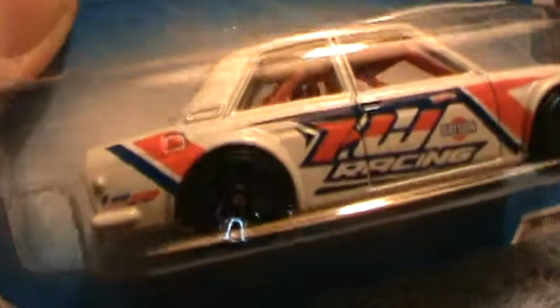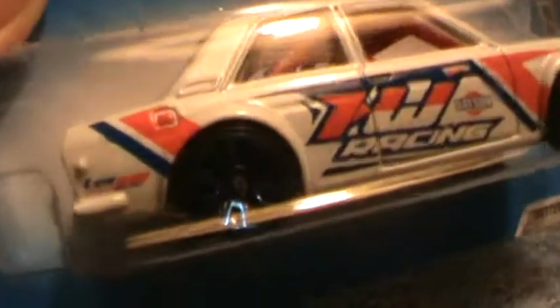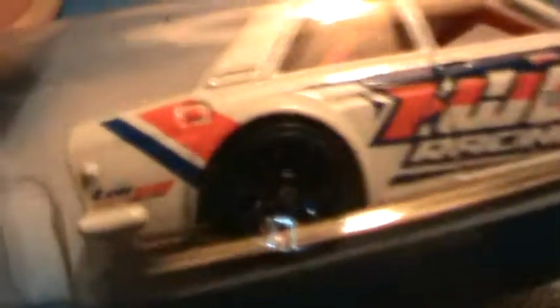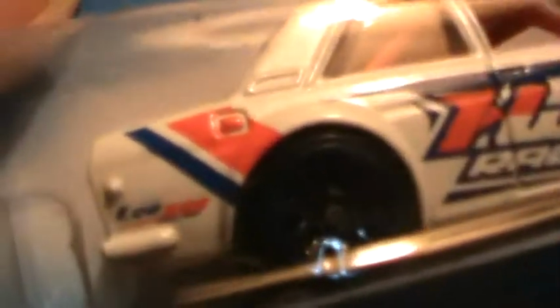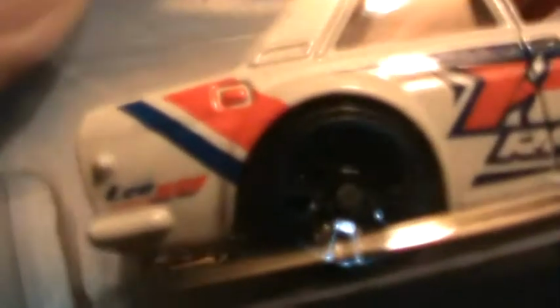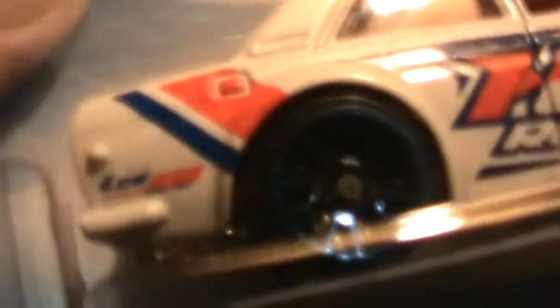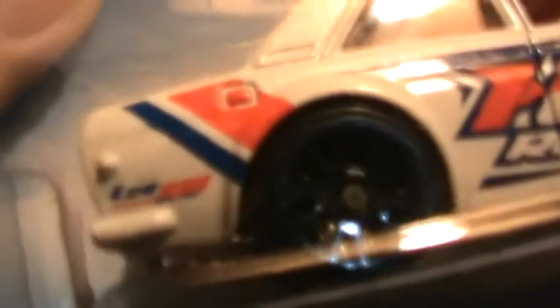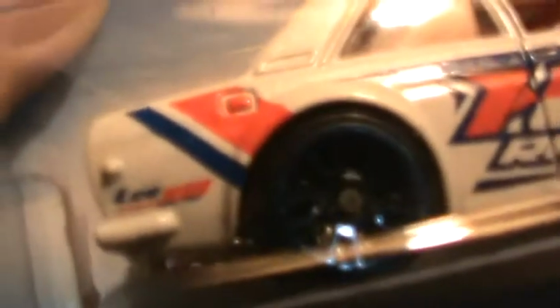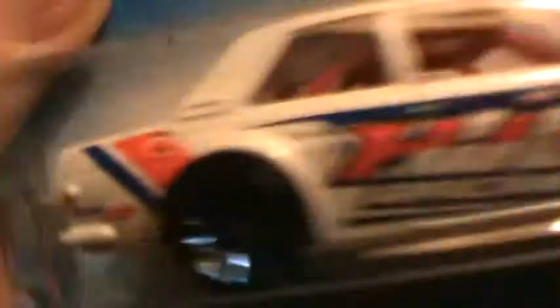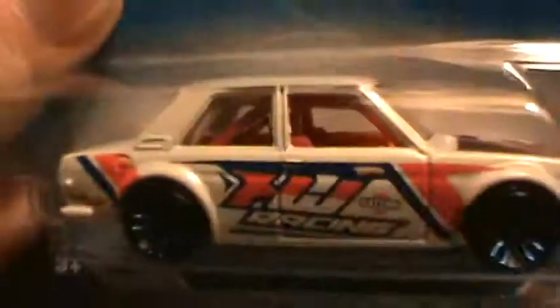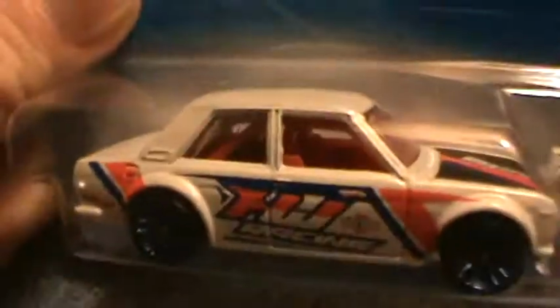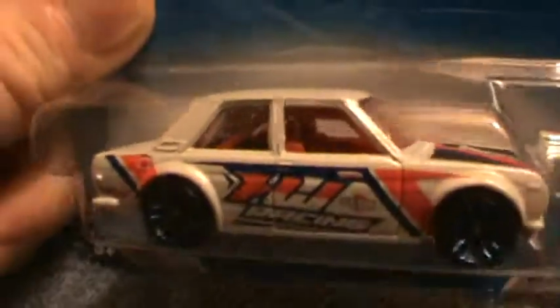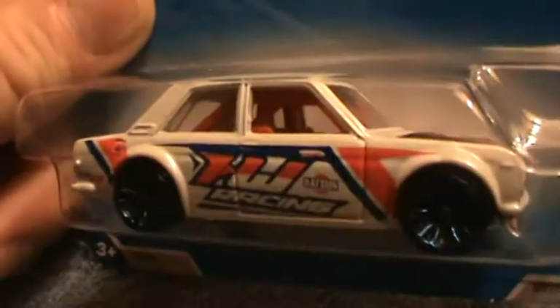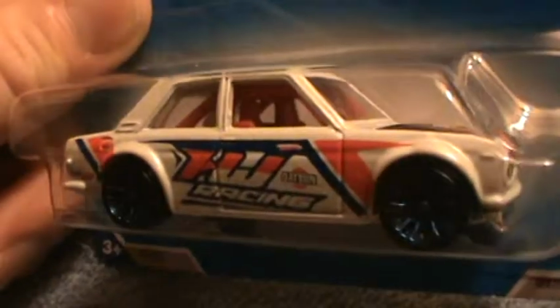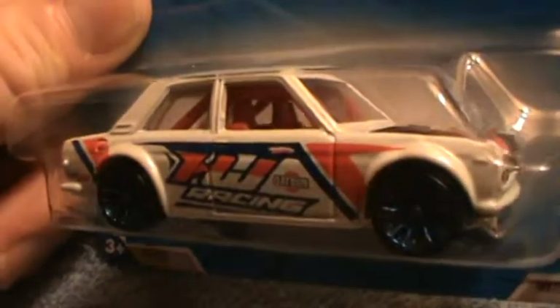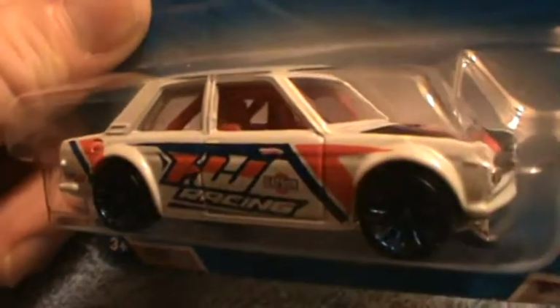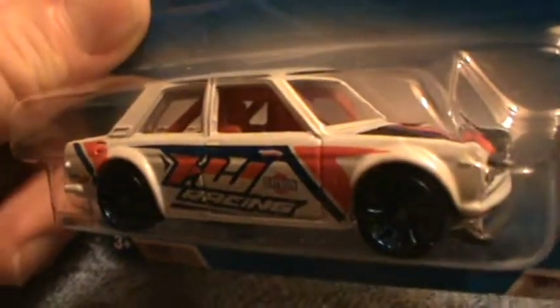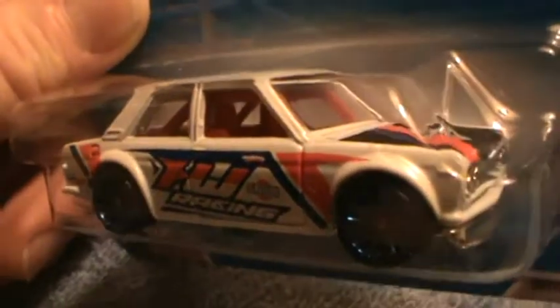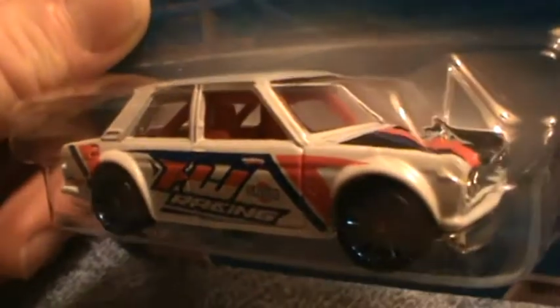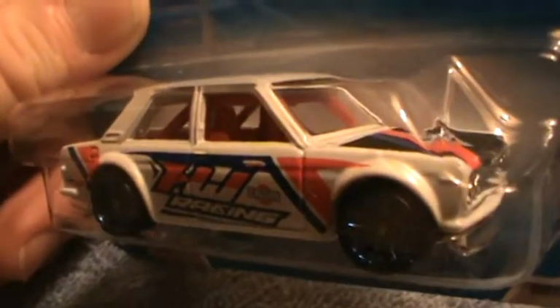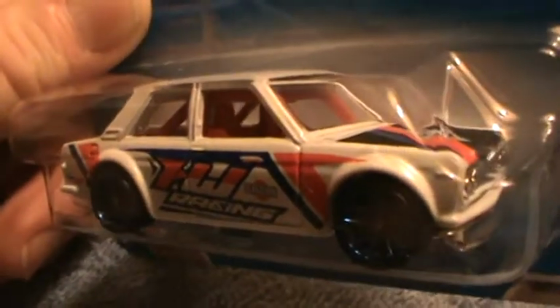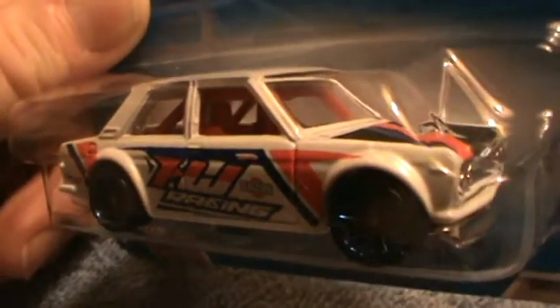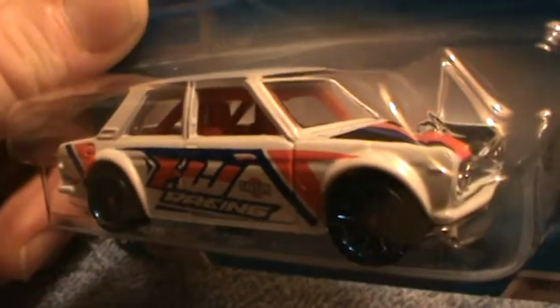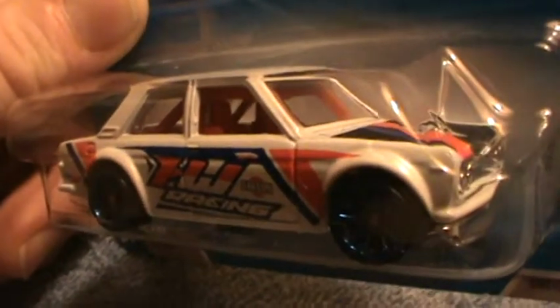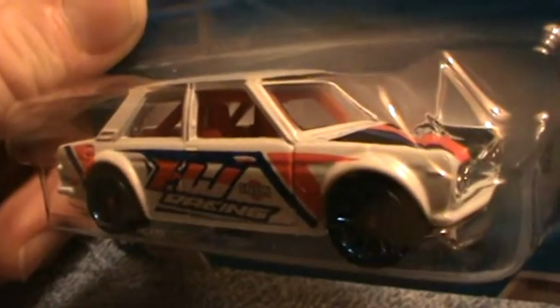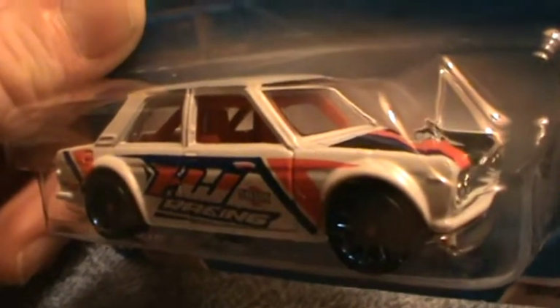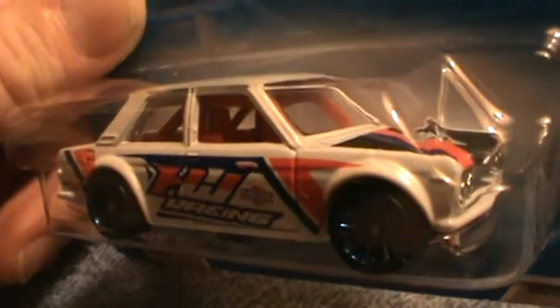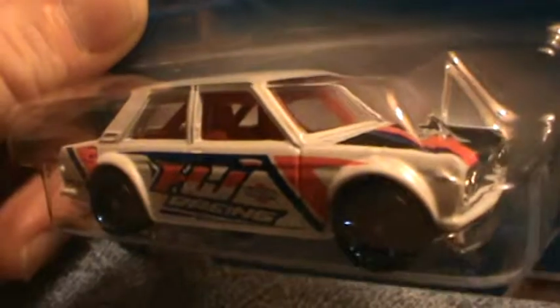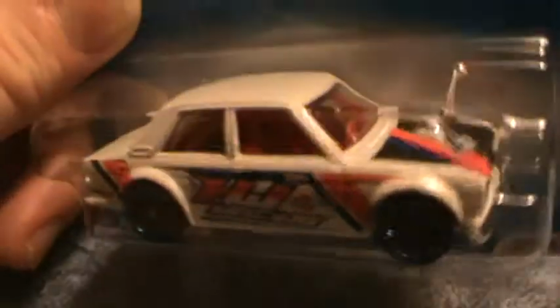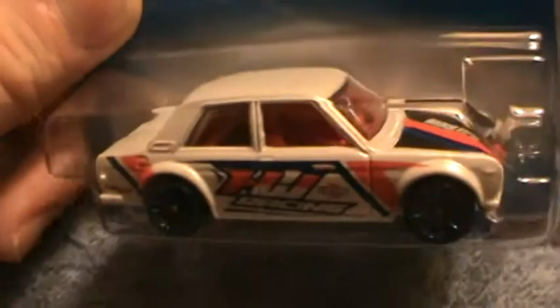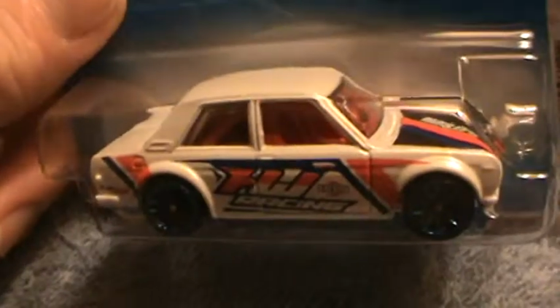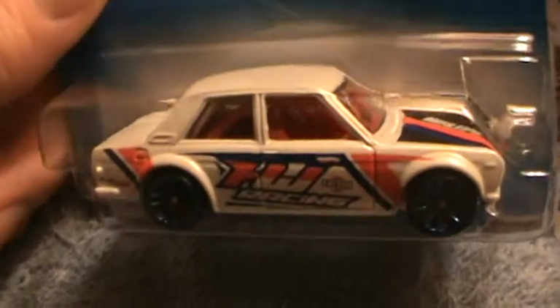Nice blue tires — I didn't notice that until now. Okay, that's it.